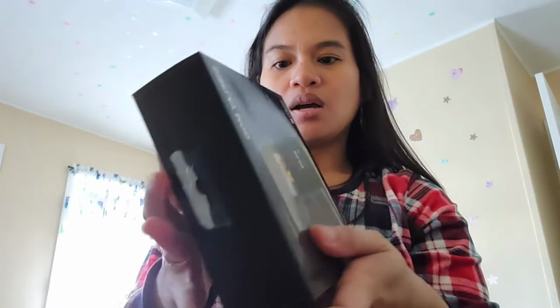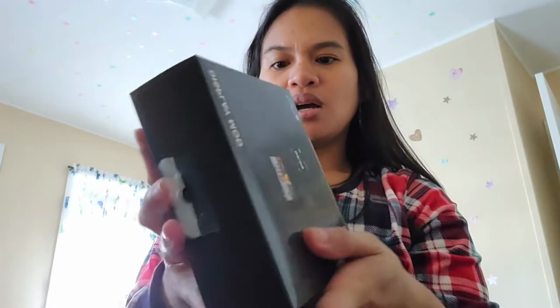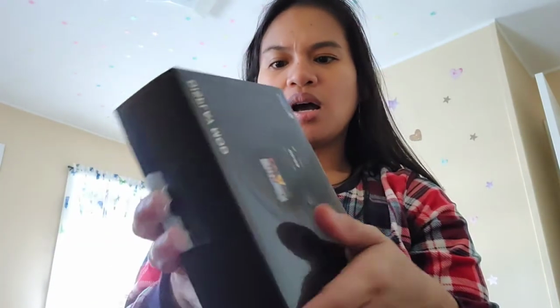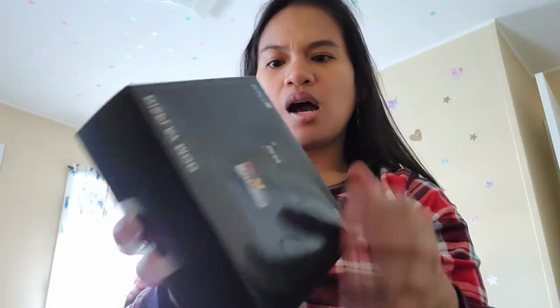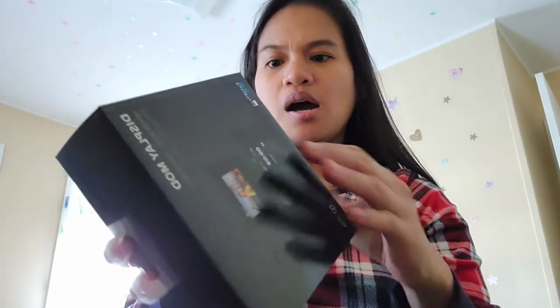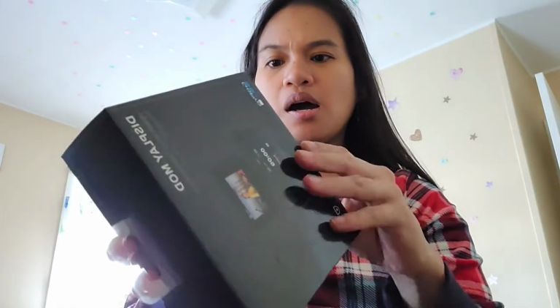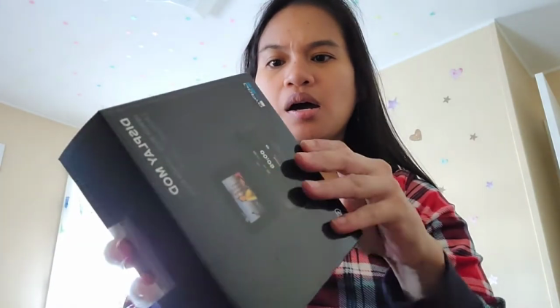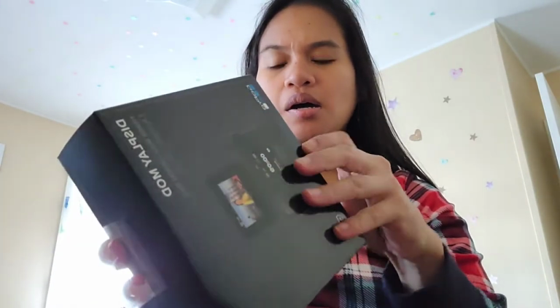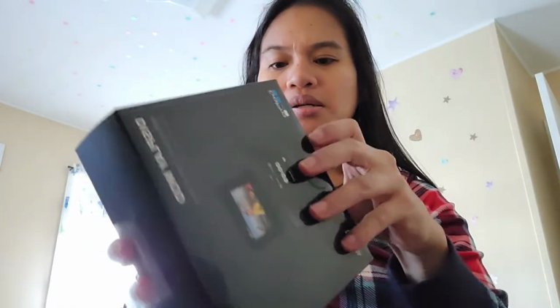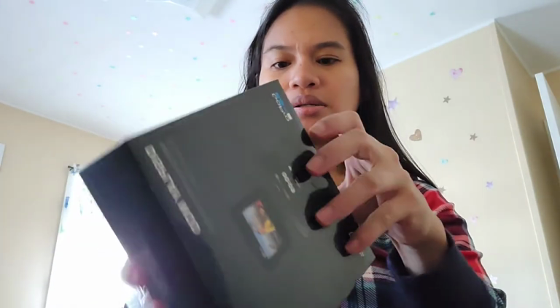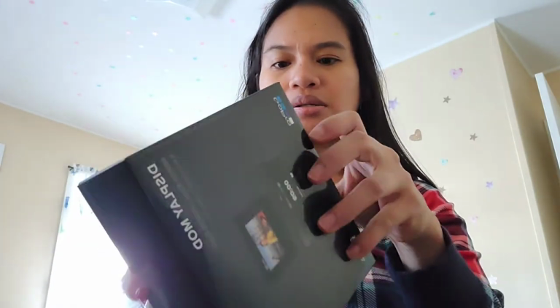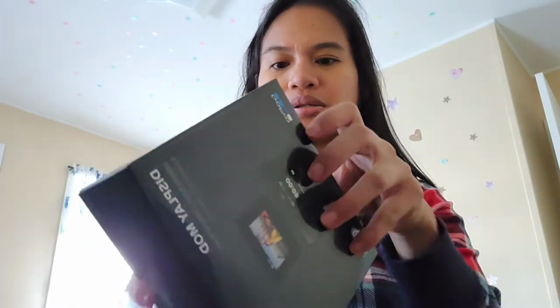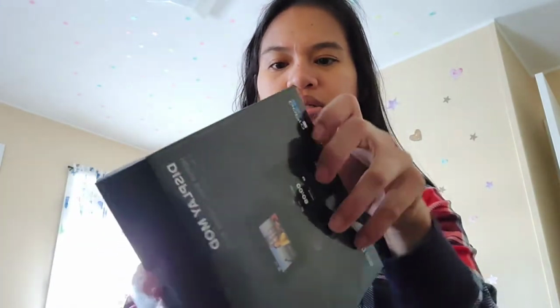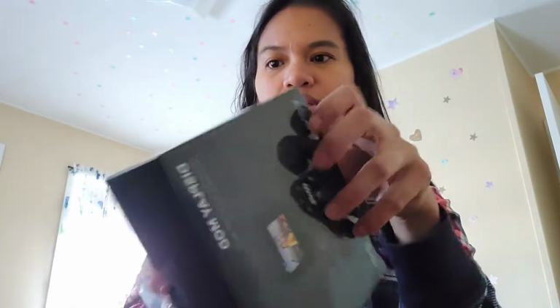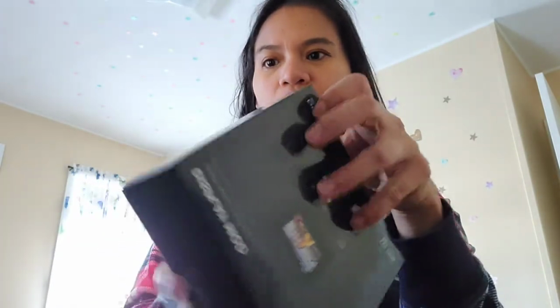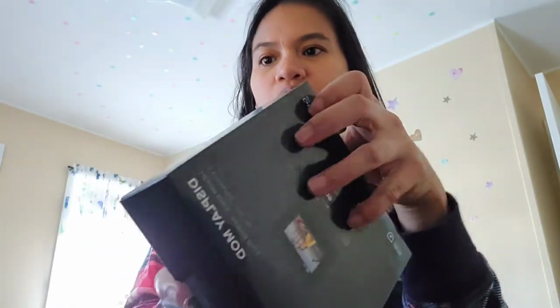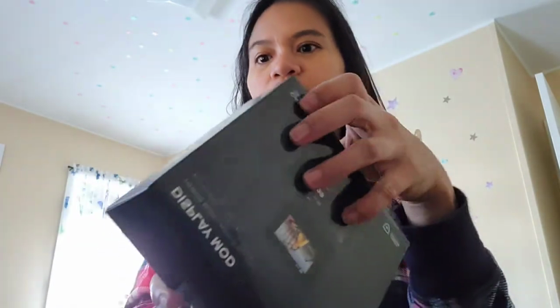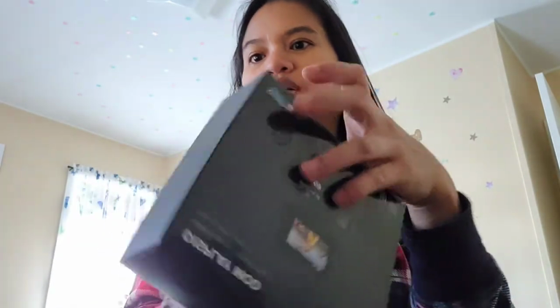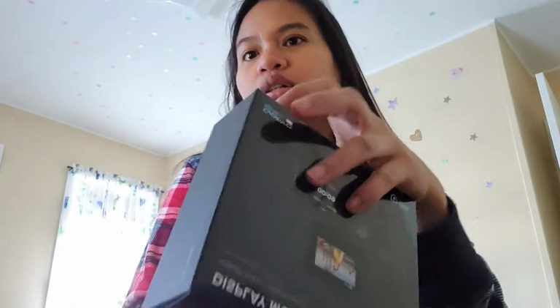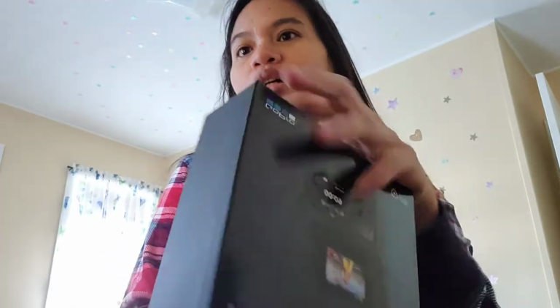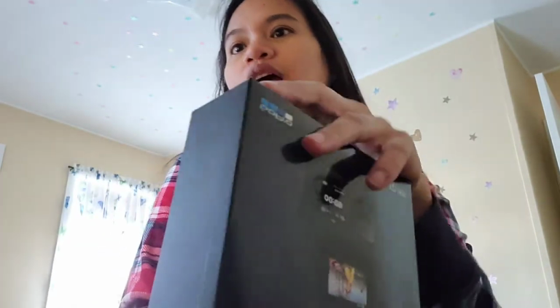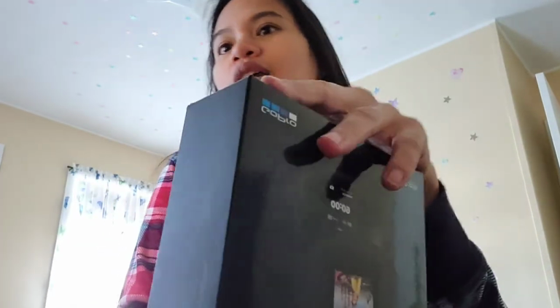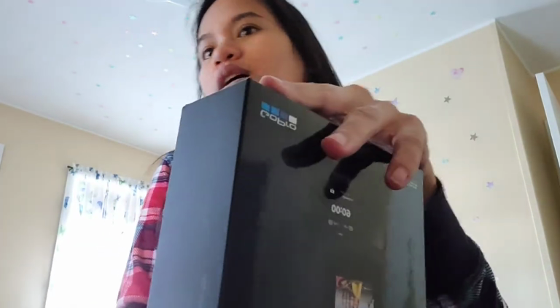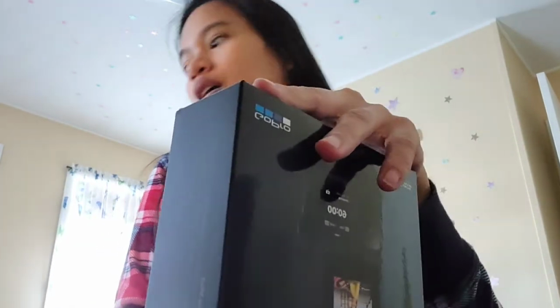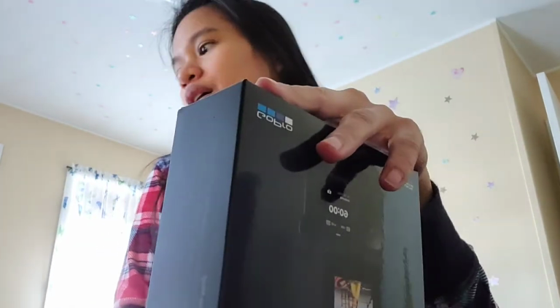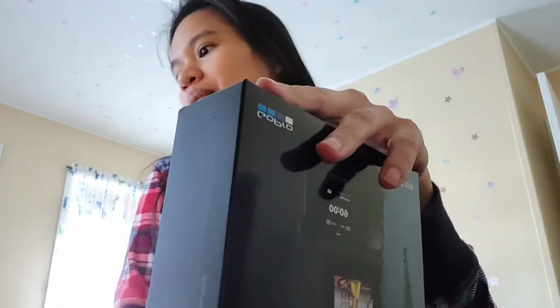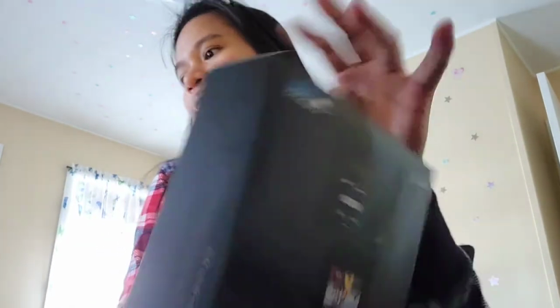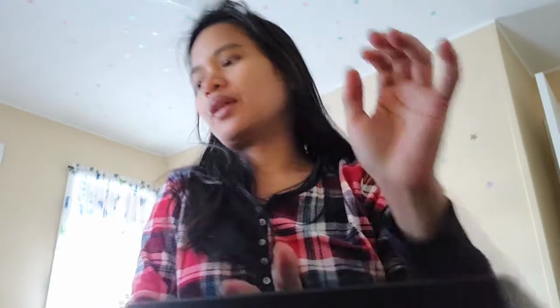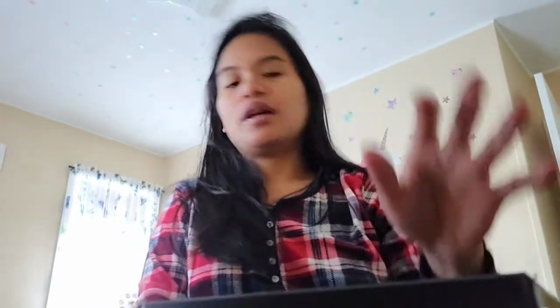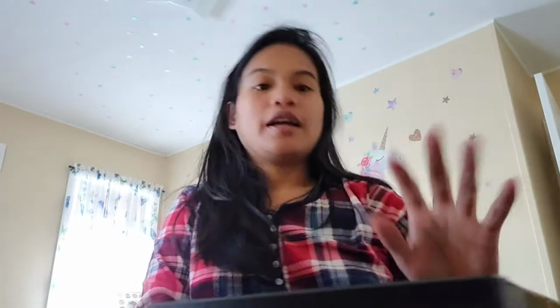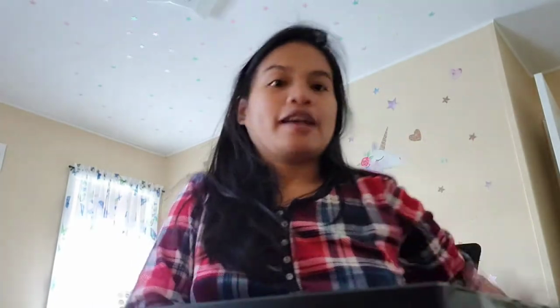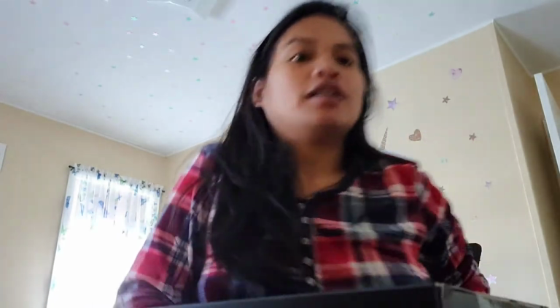So first let's open this — let's see. Oh, I need a cutter, hang on.